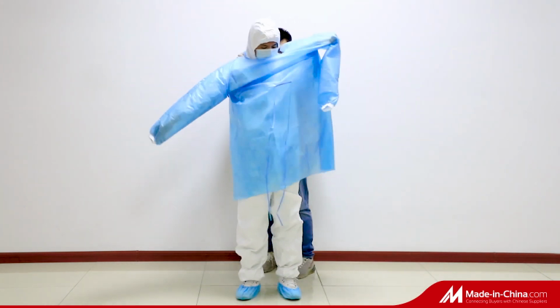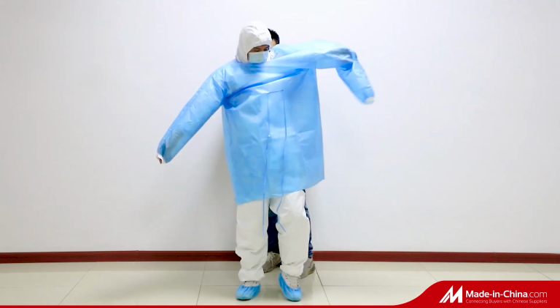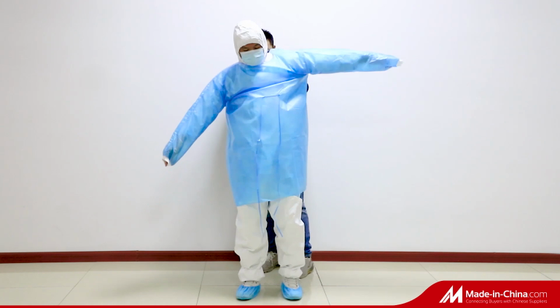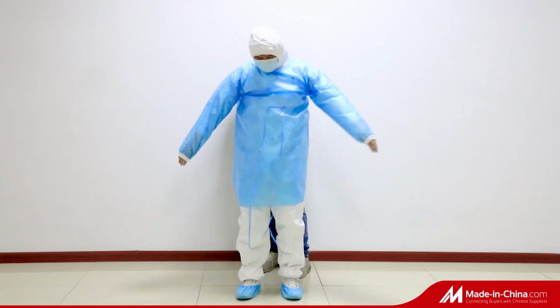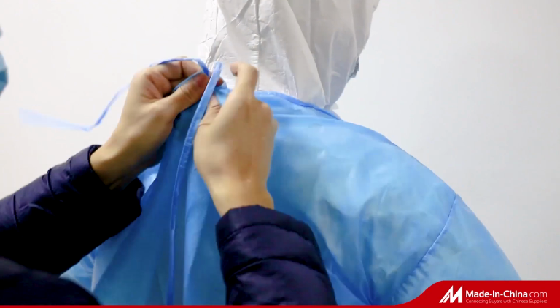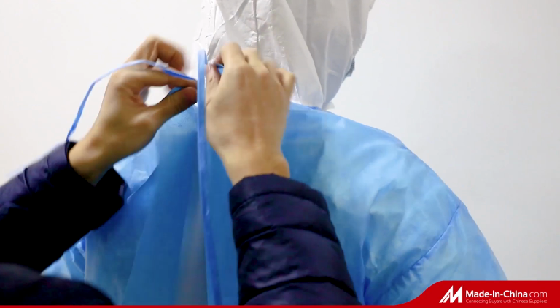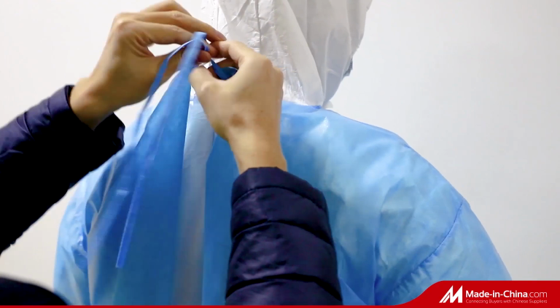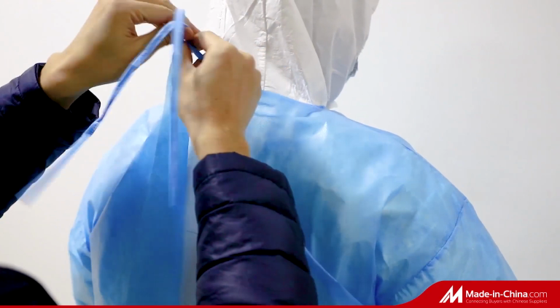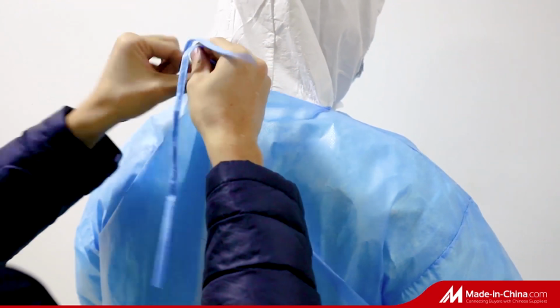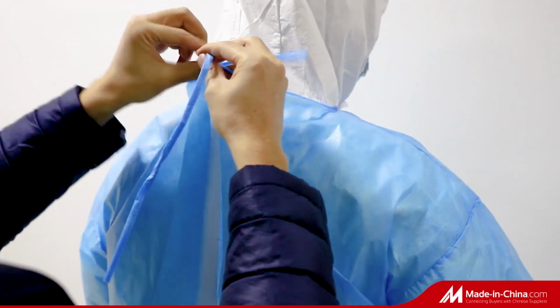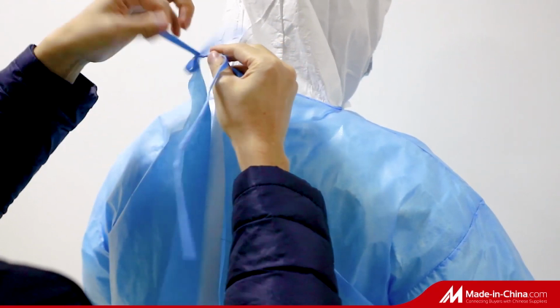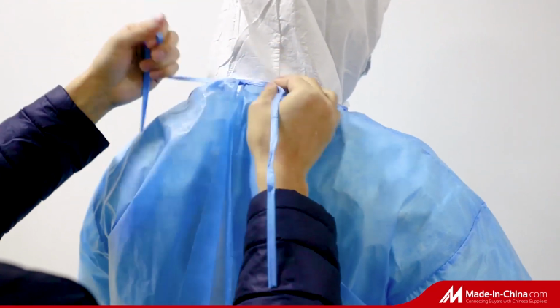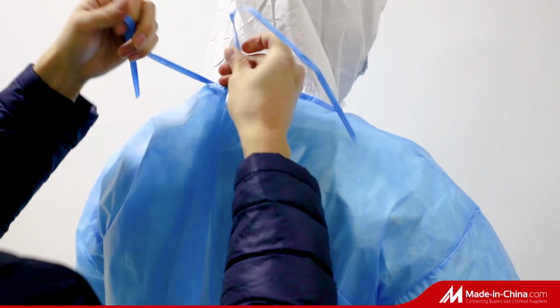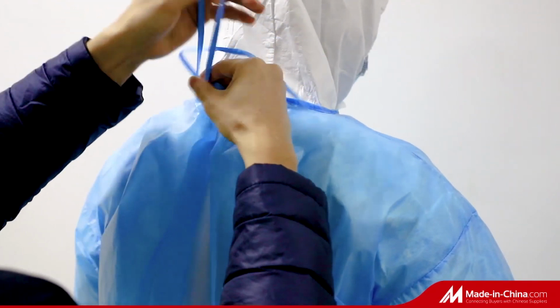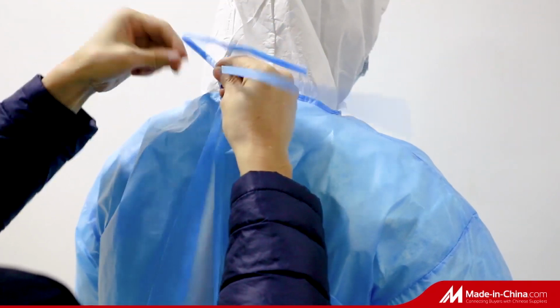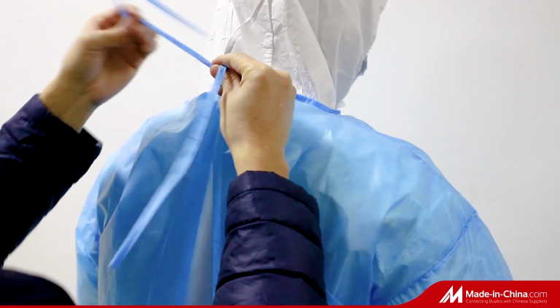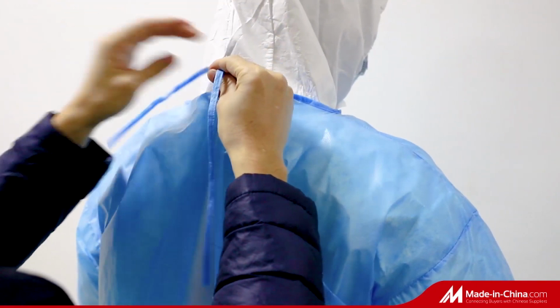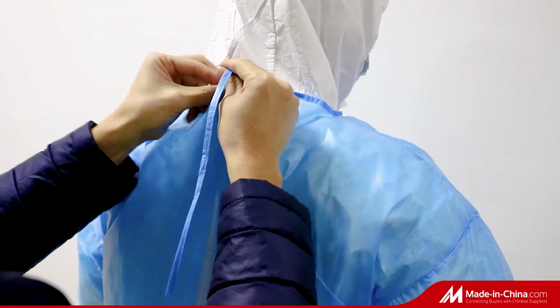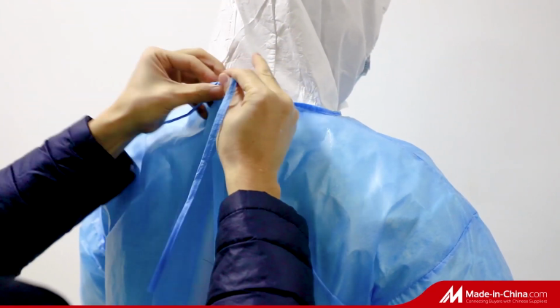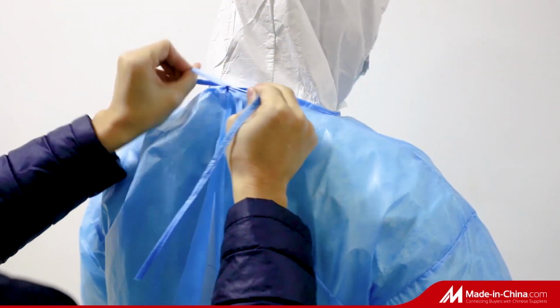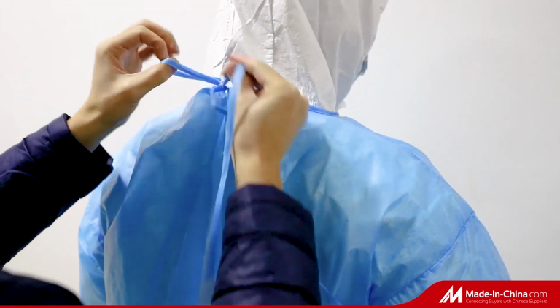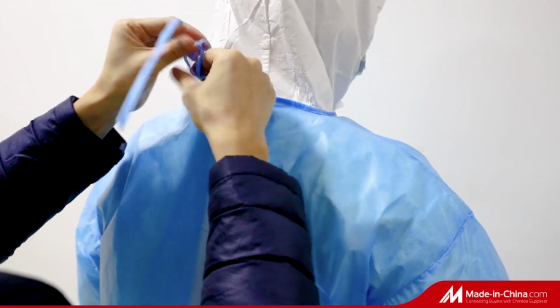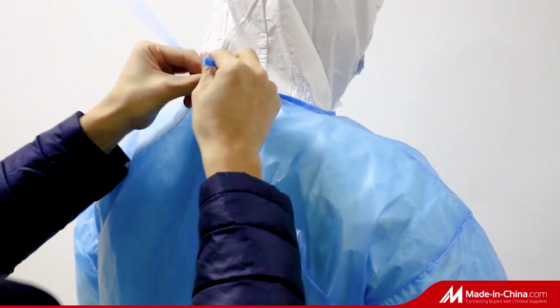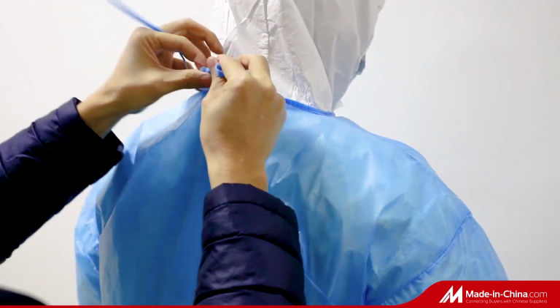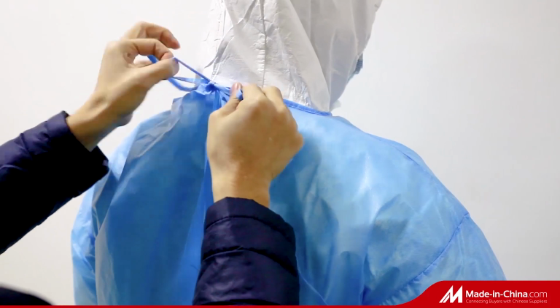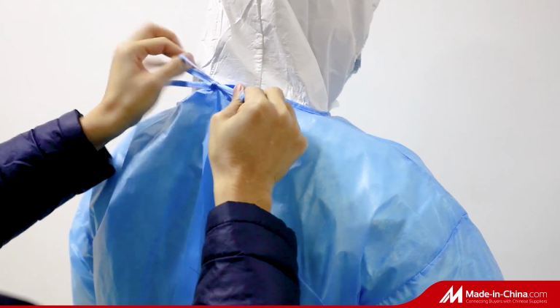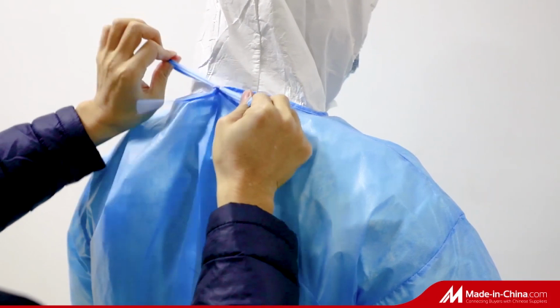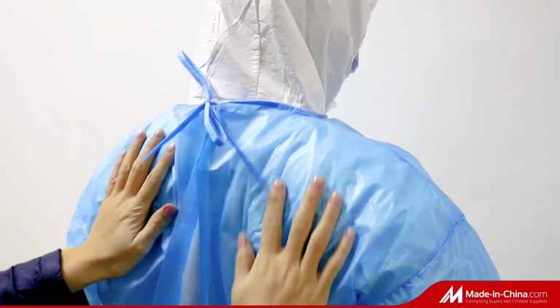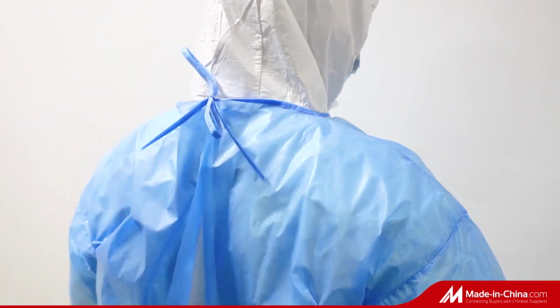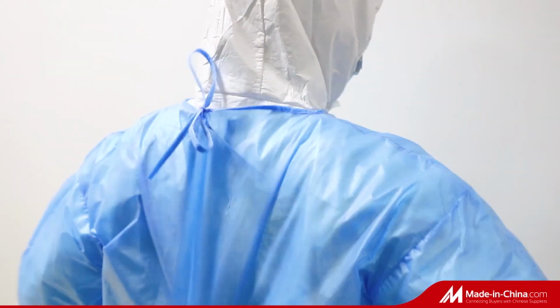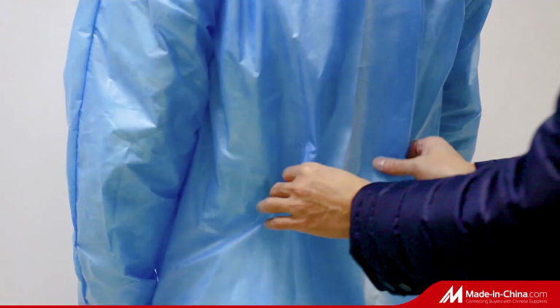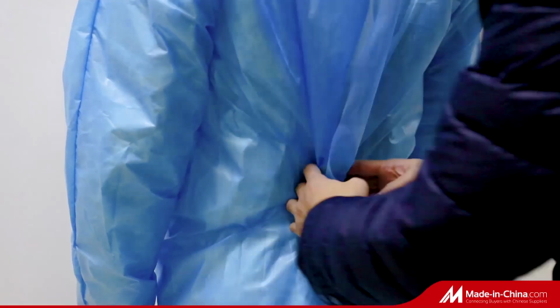This gown is blue color with long sleeves. But we have other colors, such as yellow and green, for your choice.